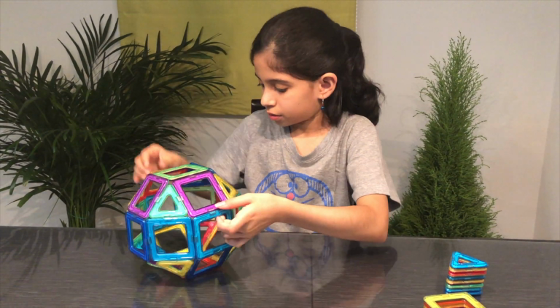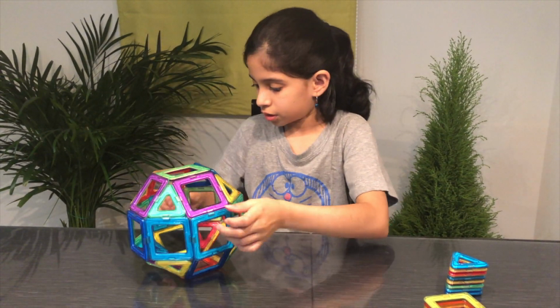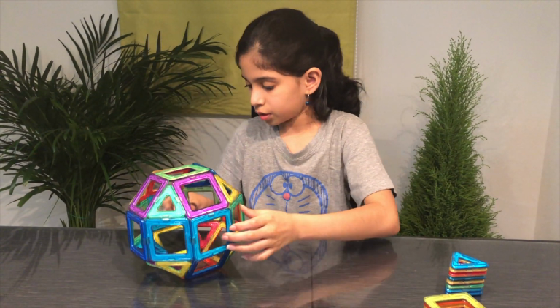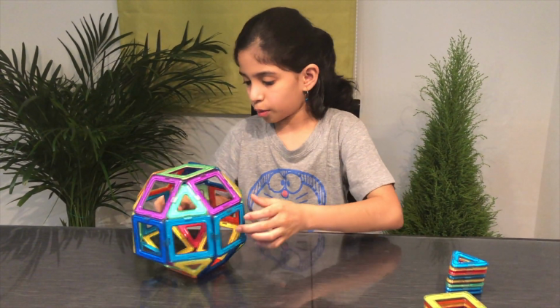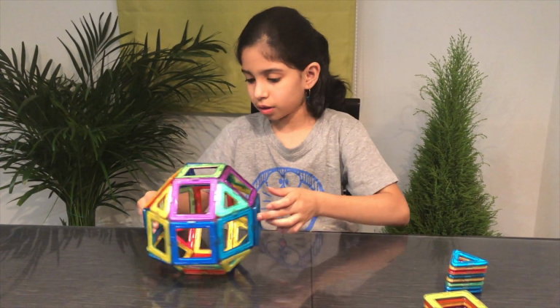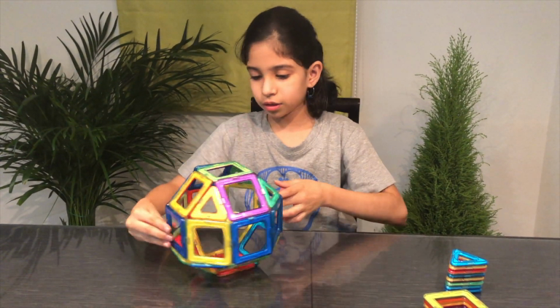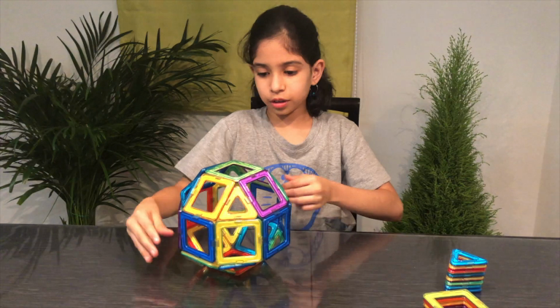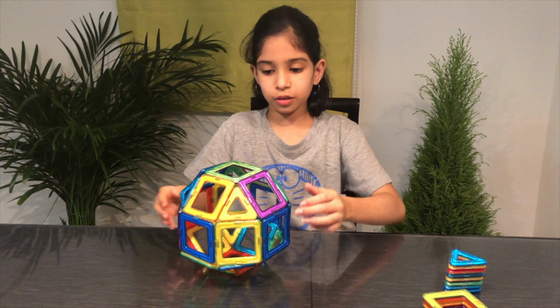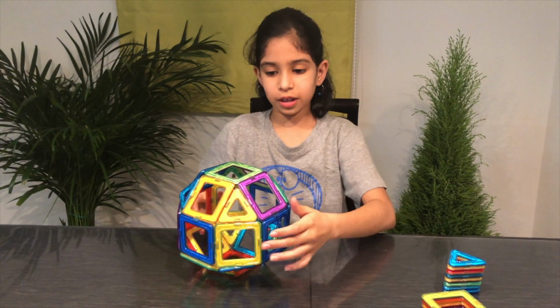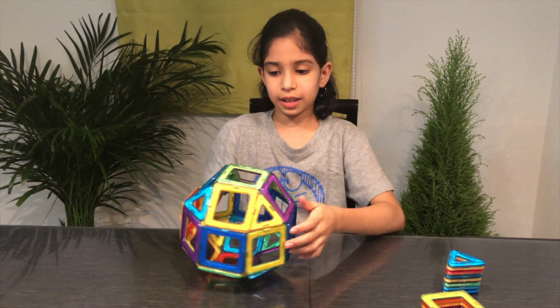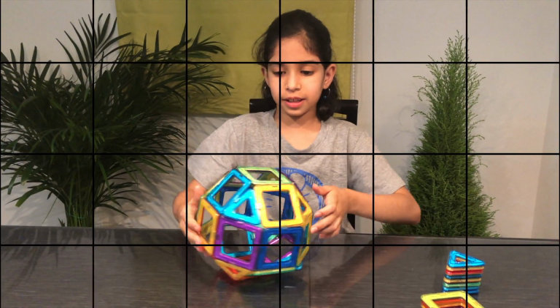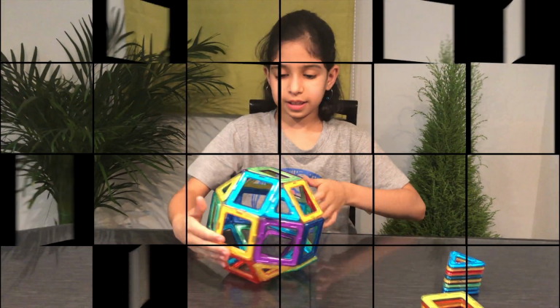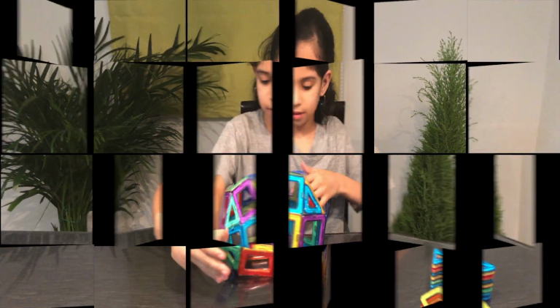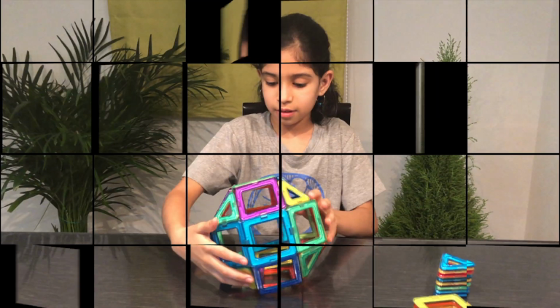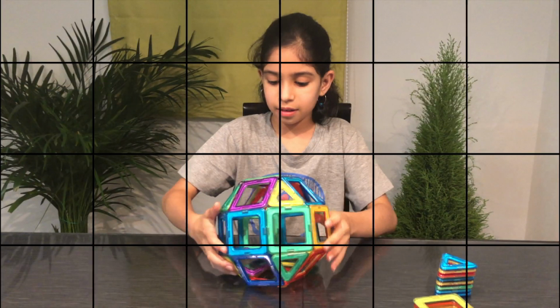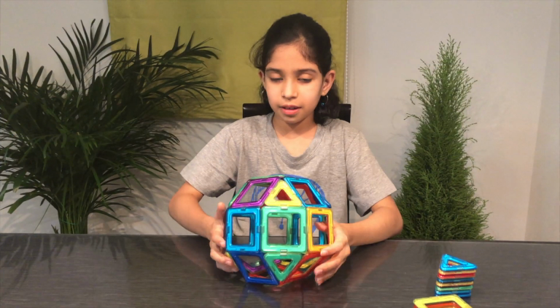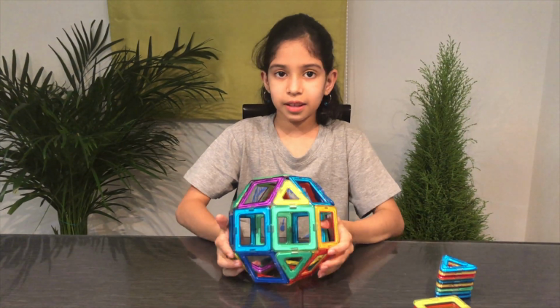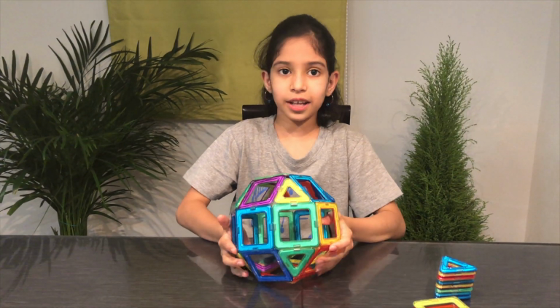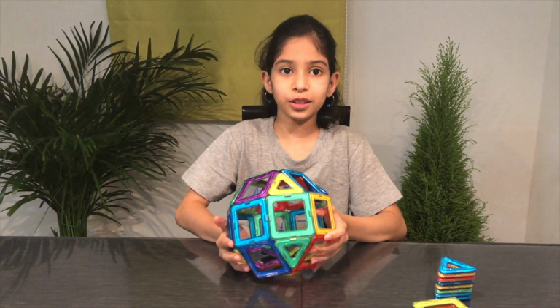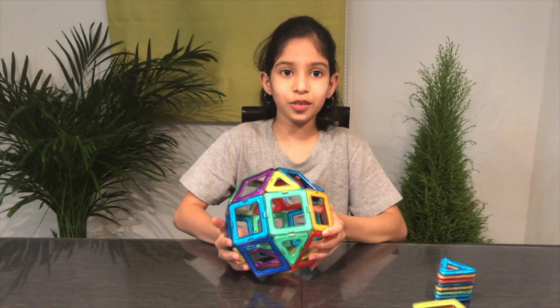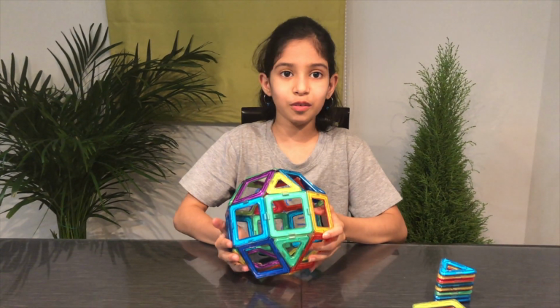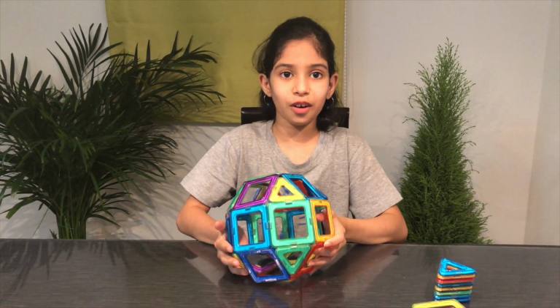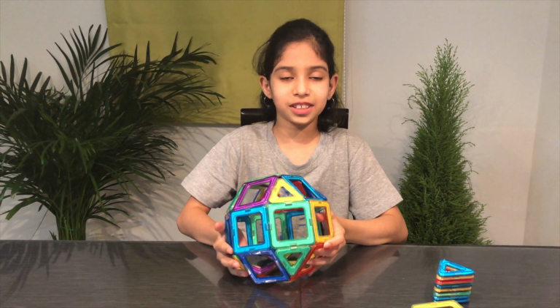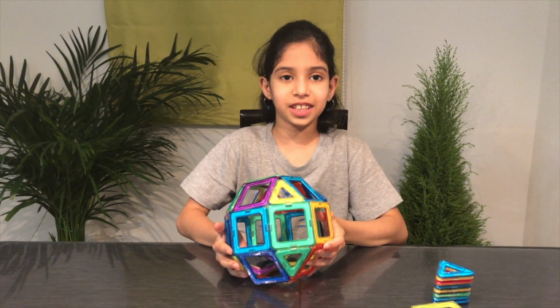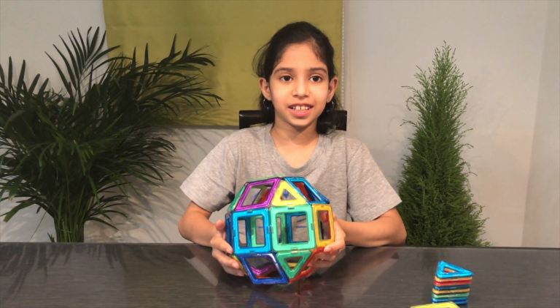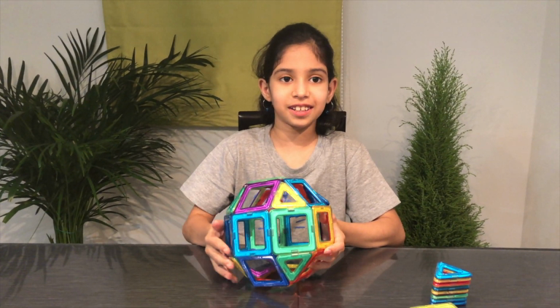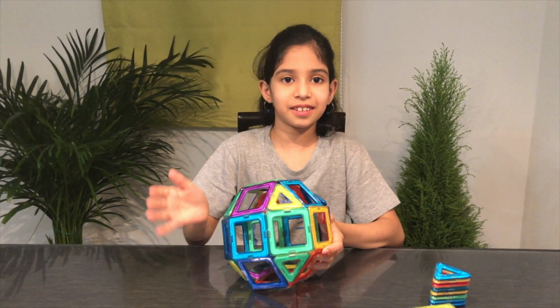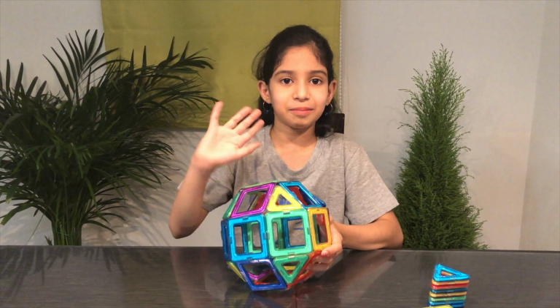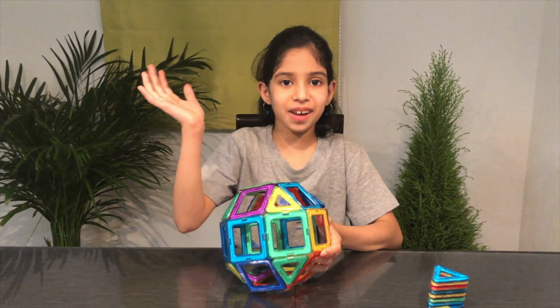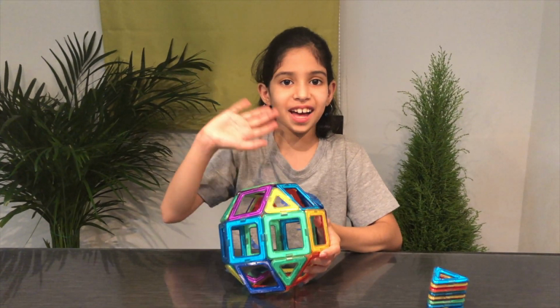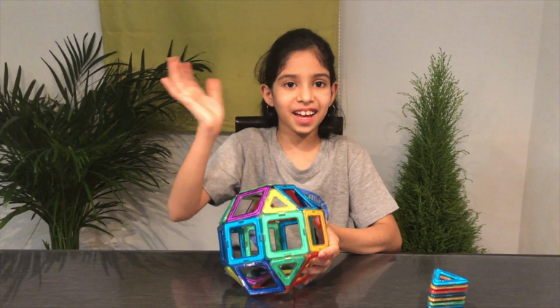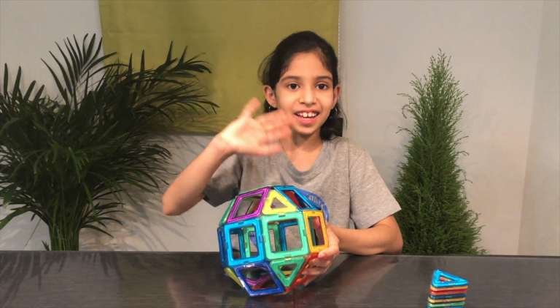So the build is going to look like this. Thank you for watching. Bye.